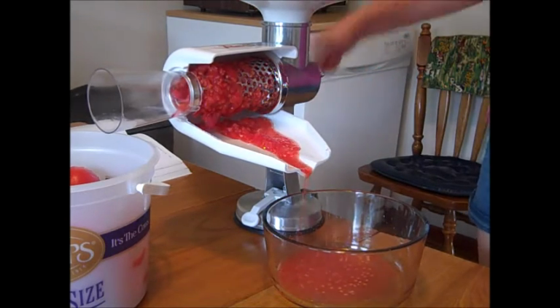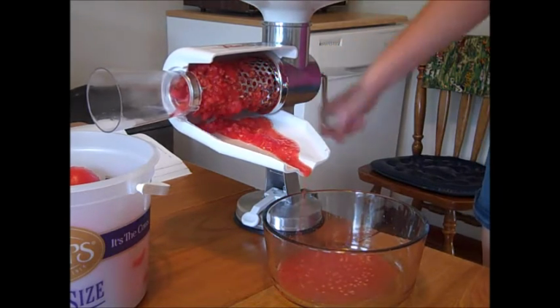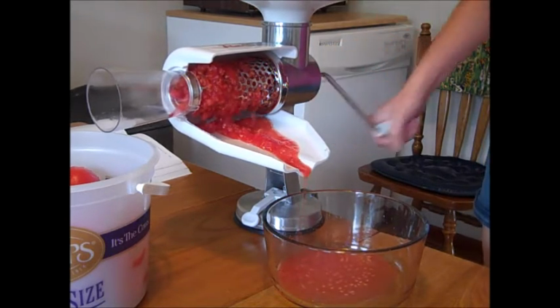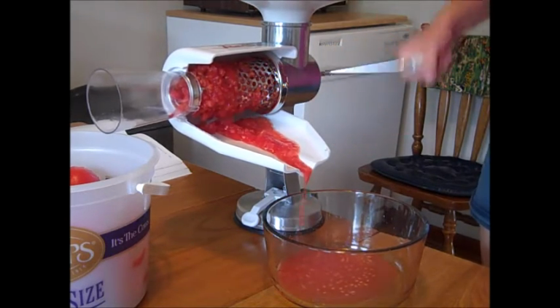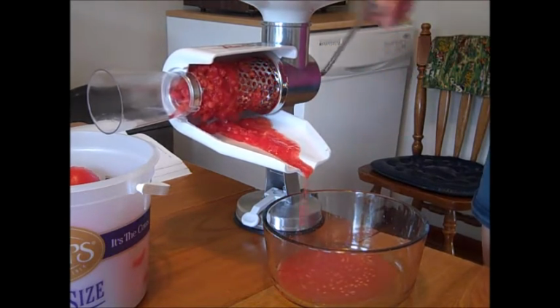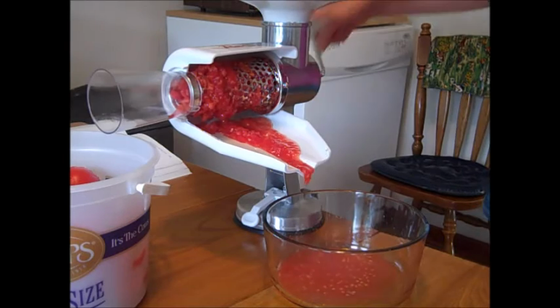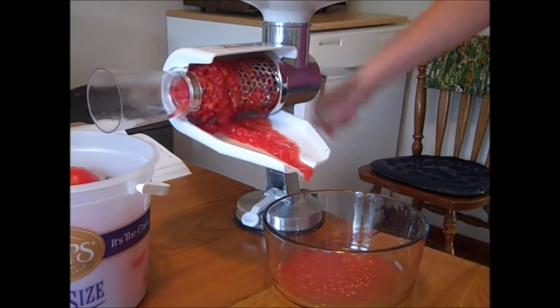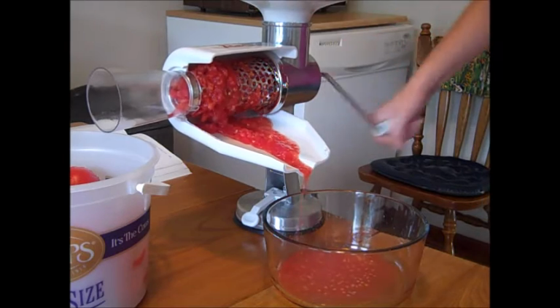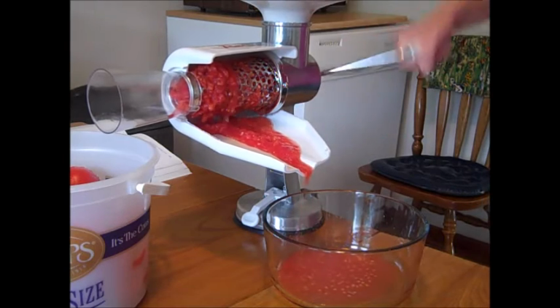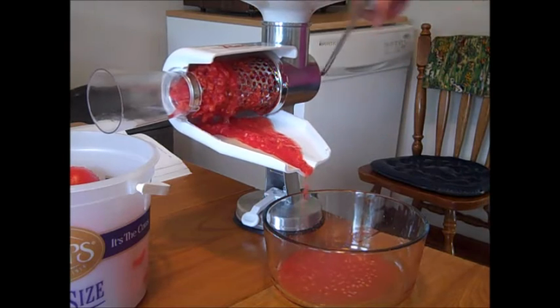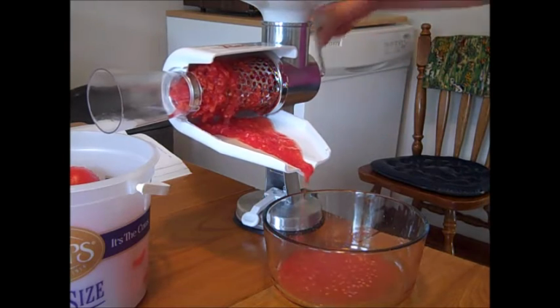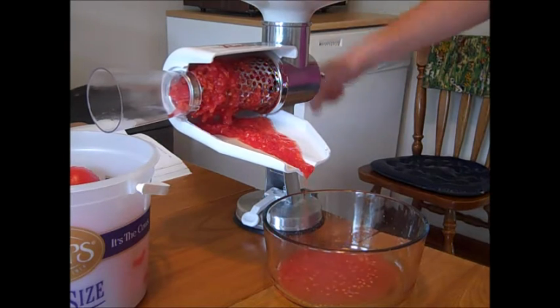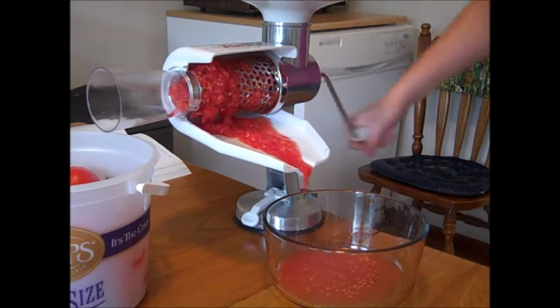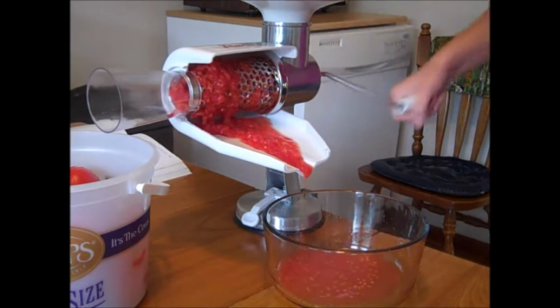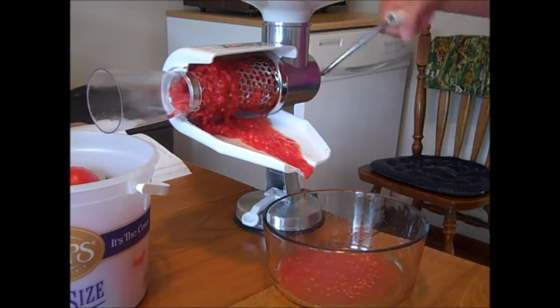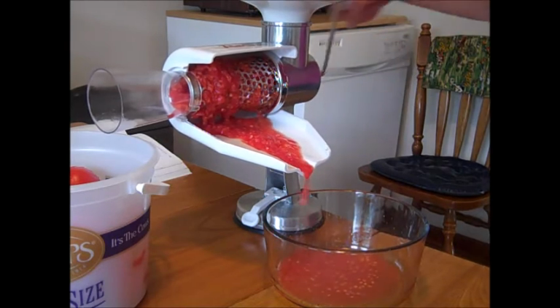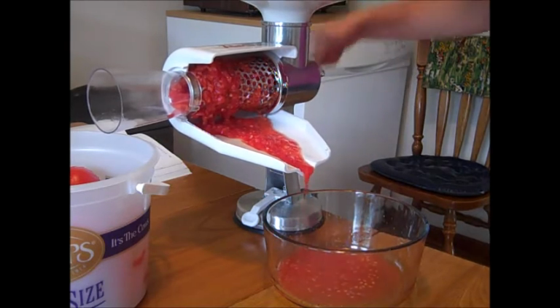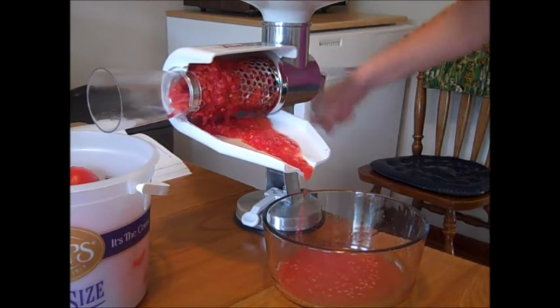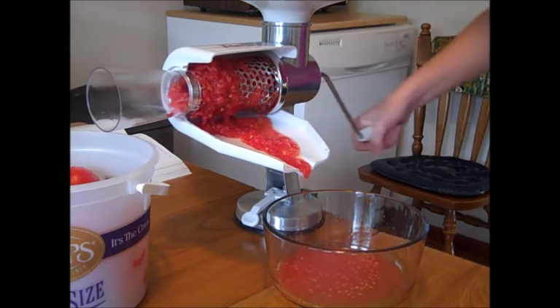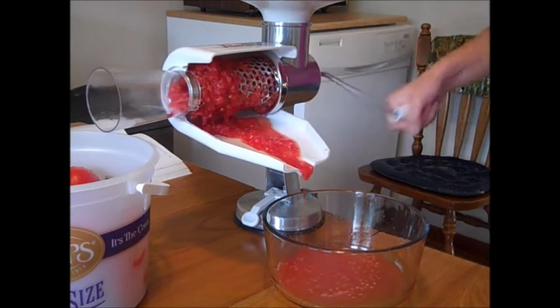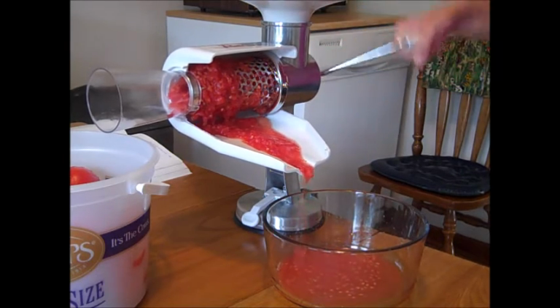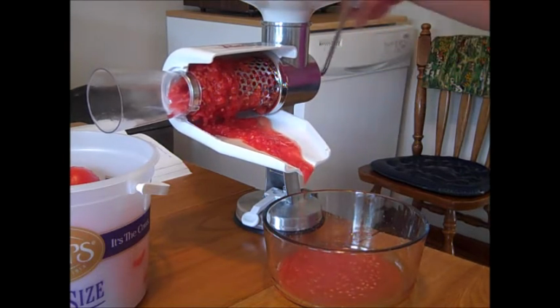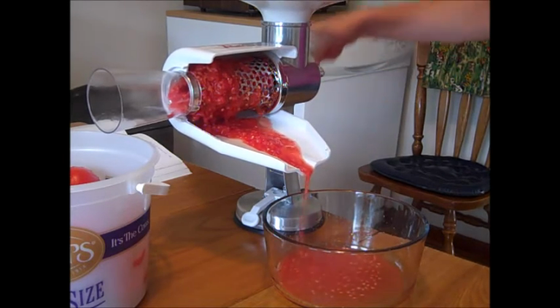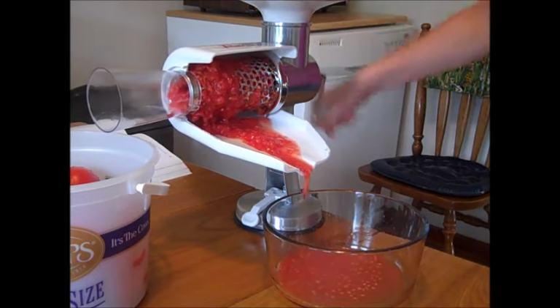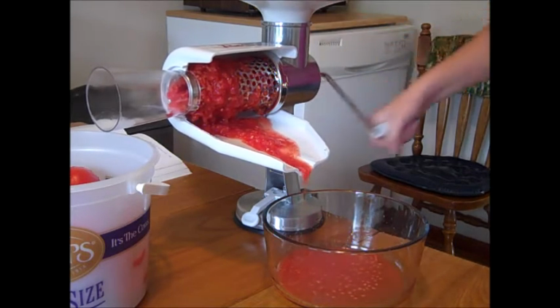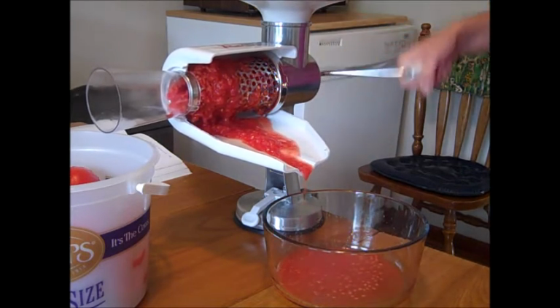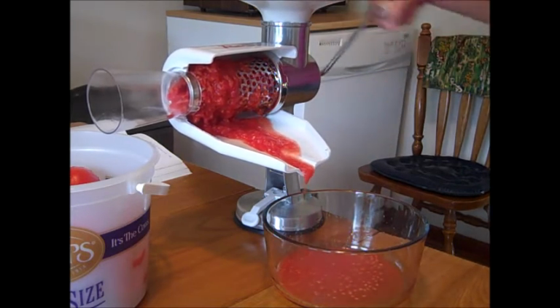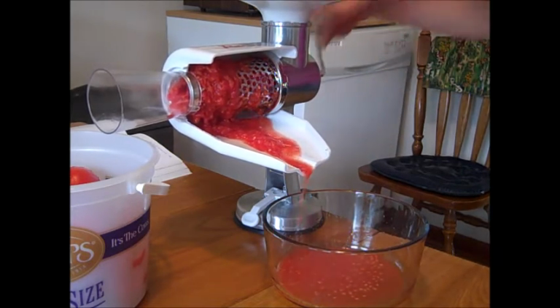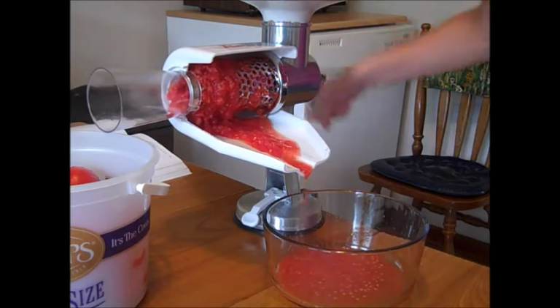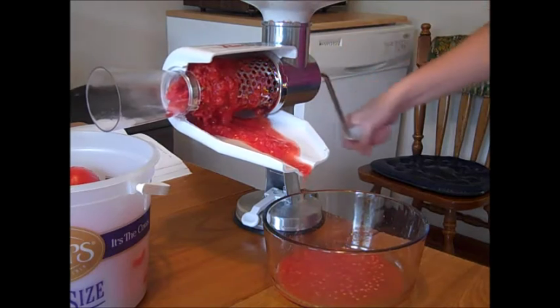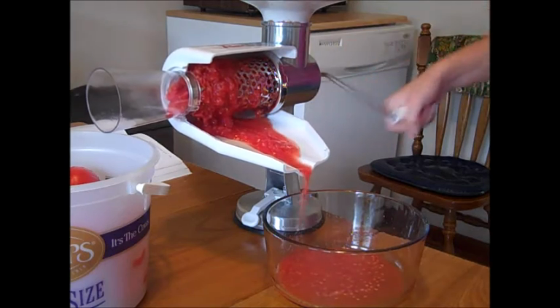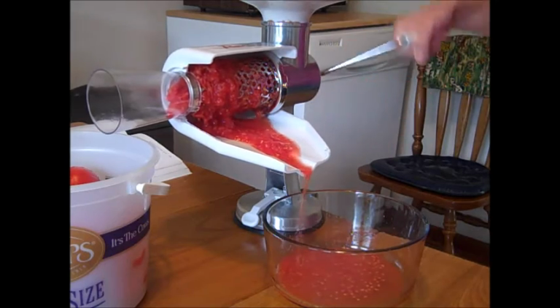I'm using red tomatoes for this recipe. You can use any kind of tomato, really — it says so in the instructions in the book.